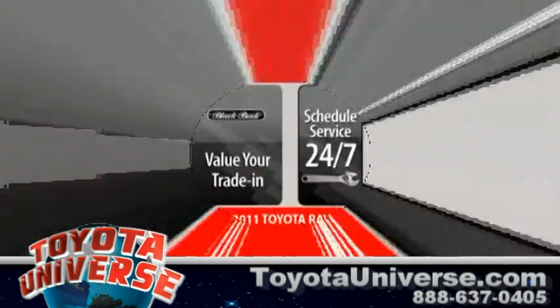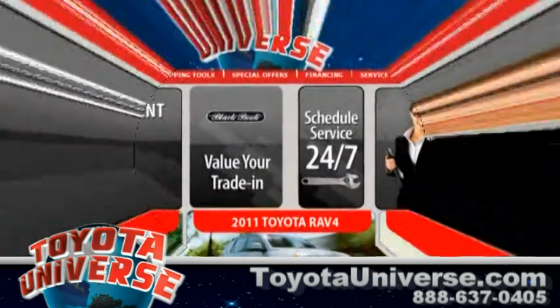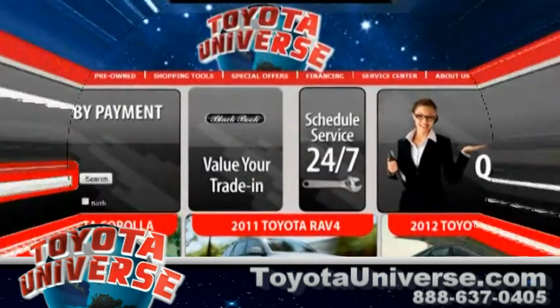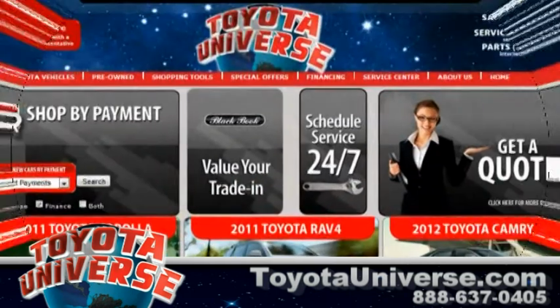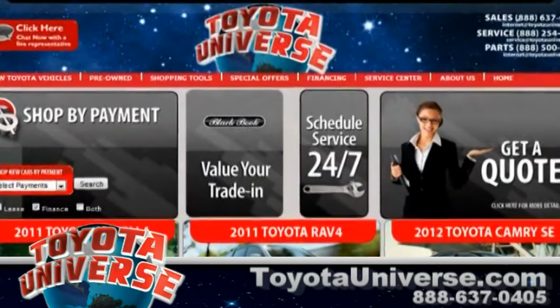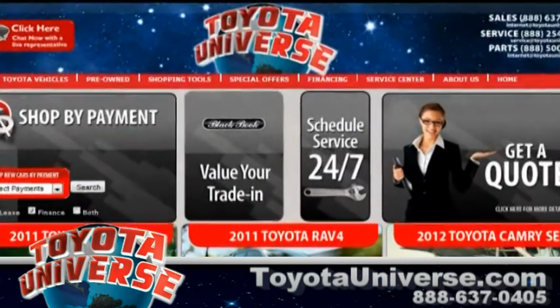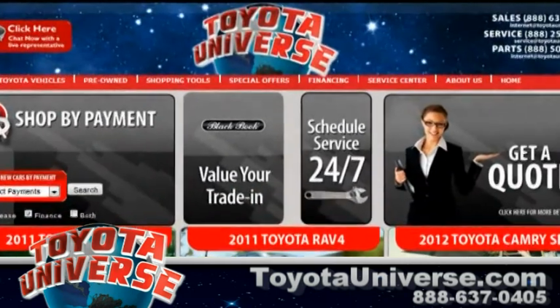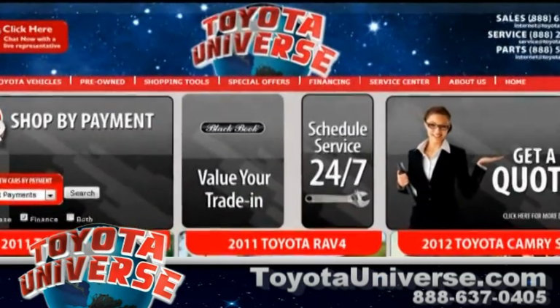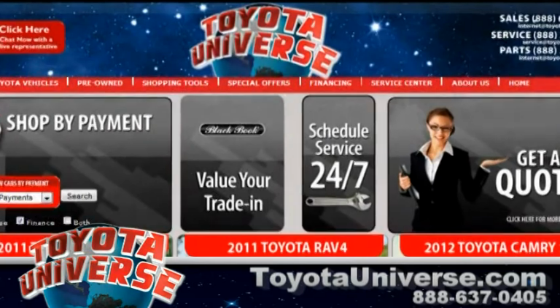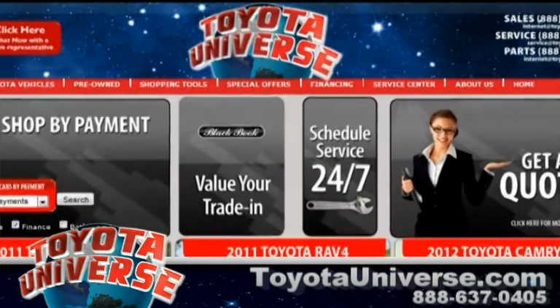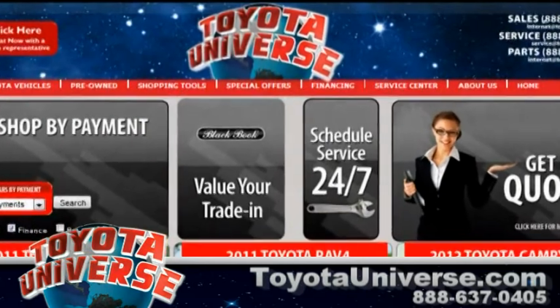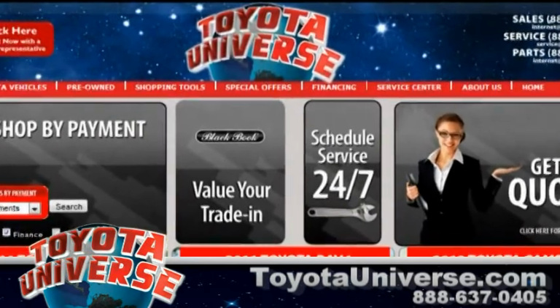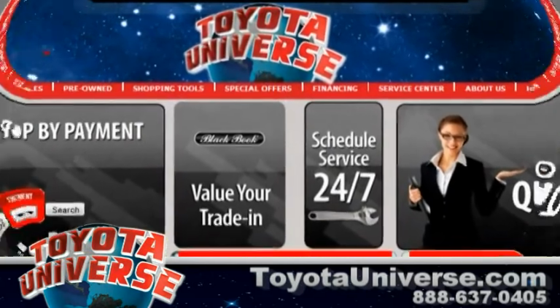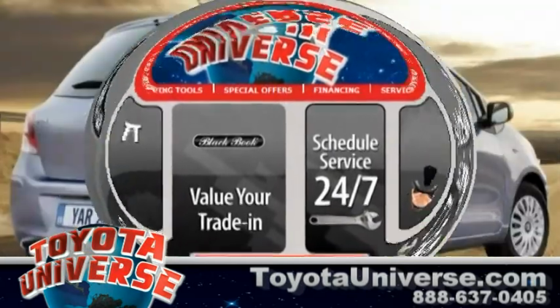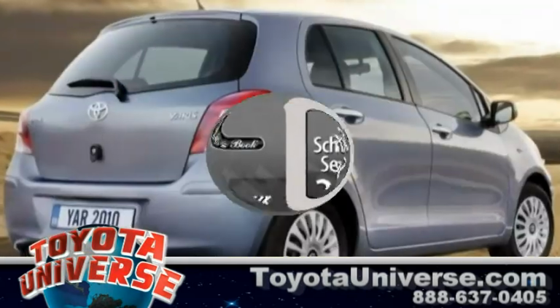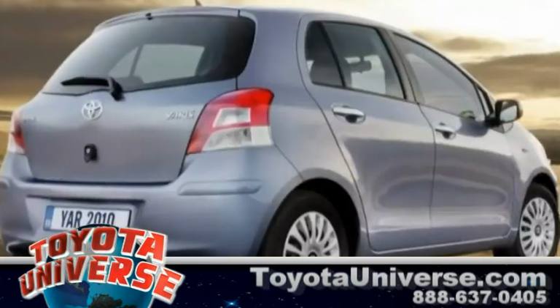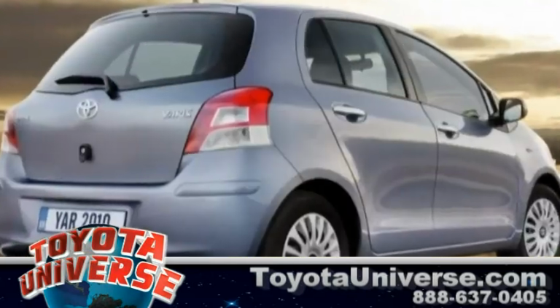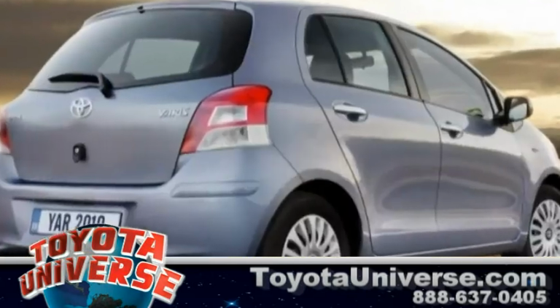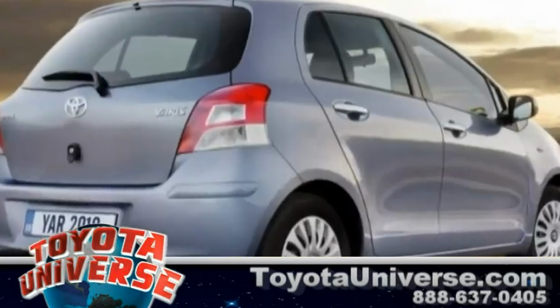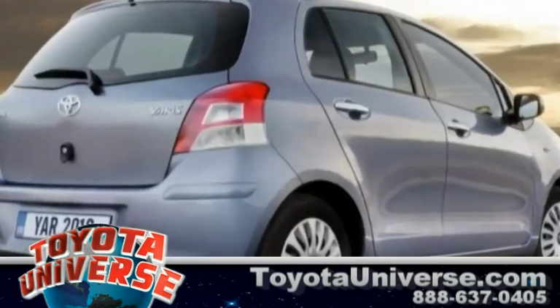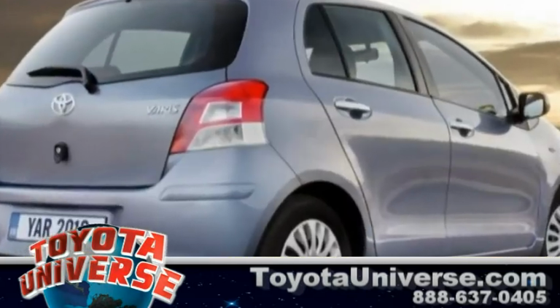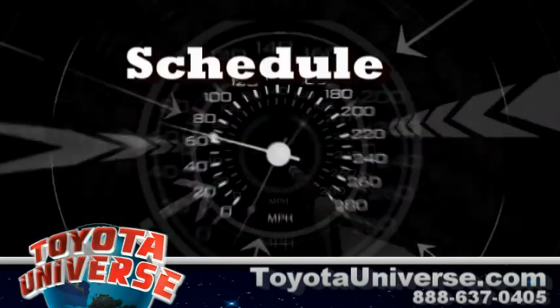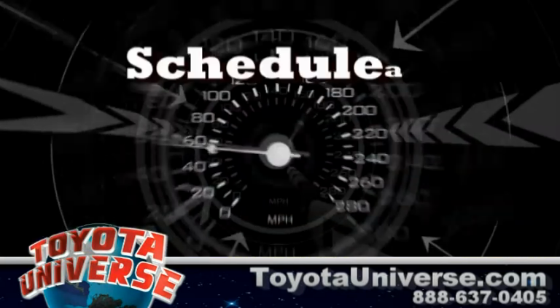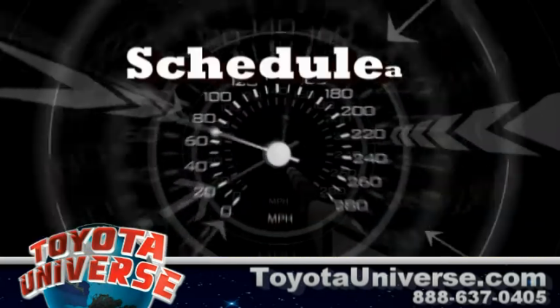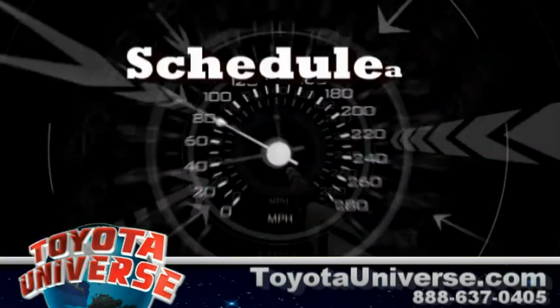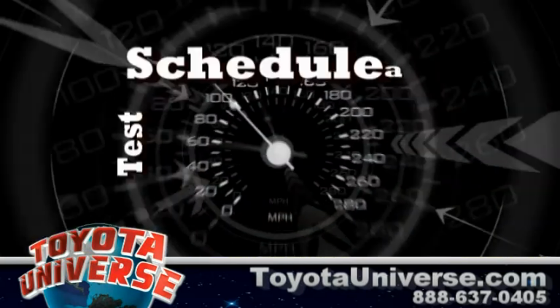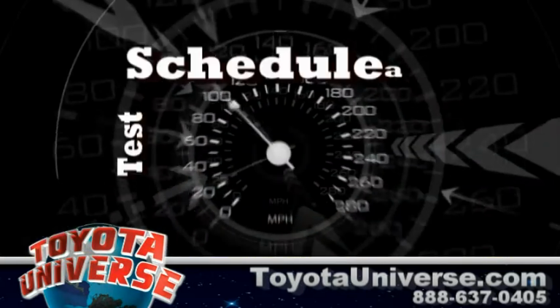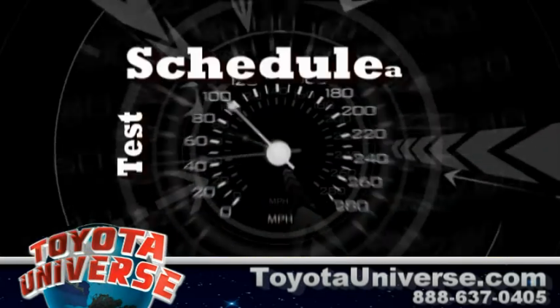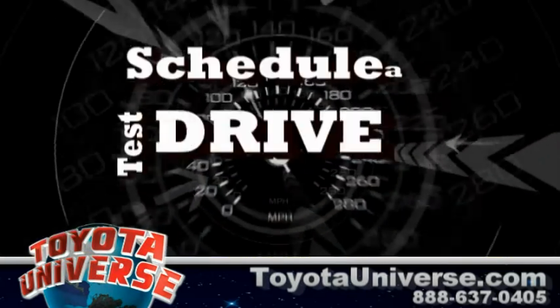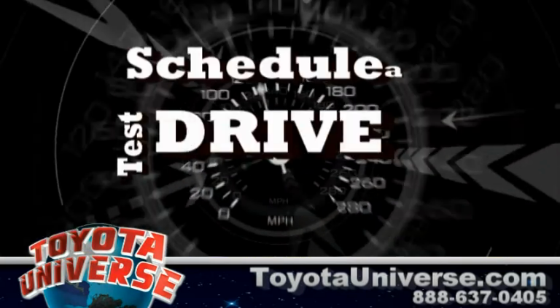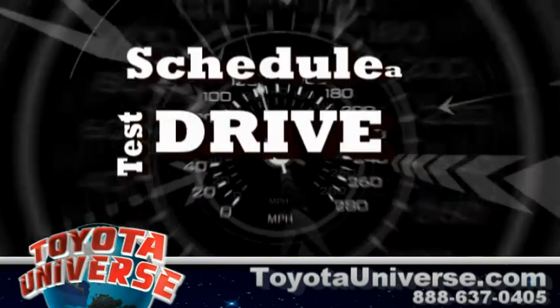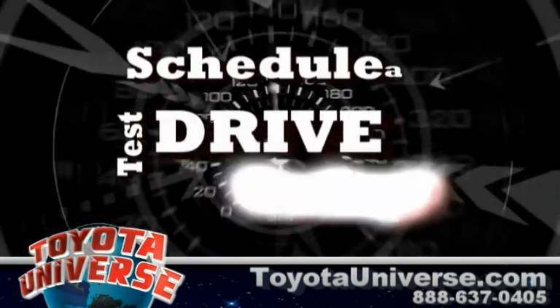Visit our website for more information about the Toyota Yaris and schedule a test drive today.